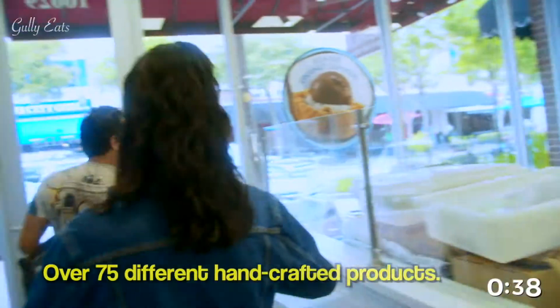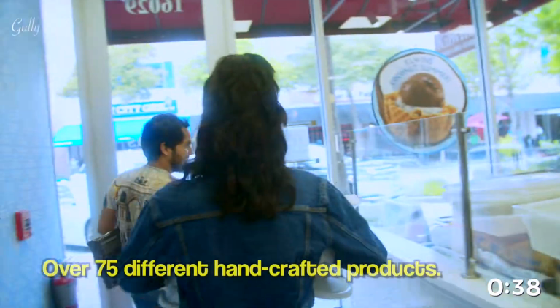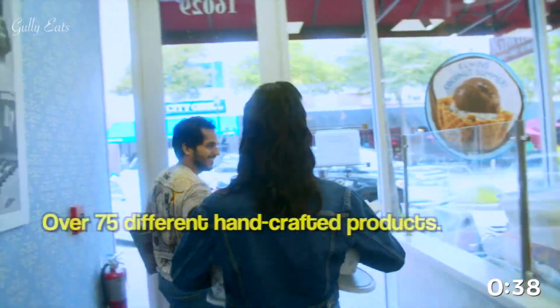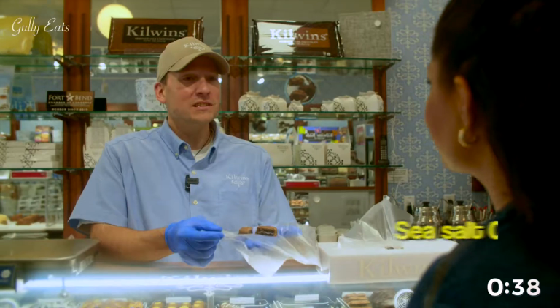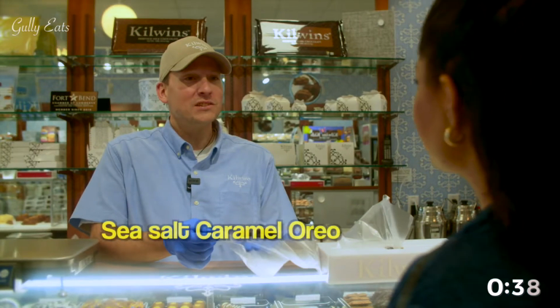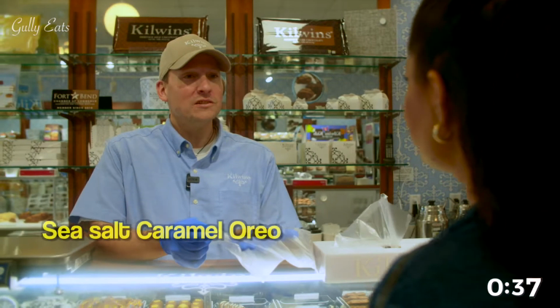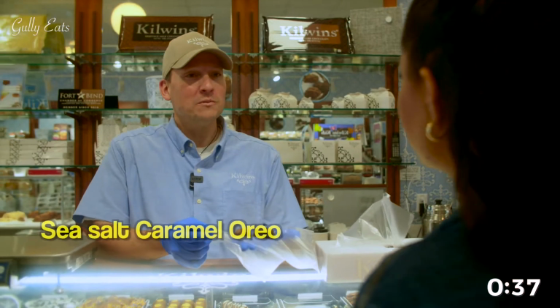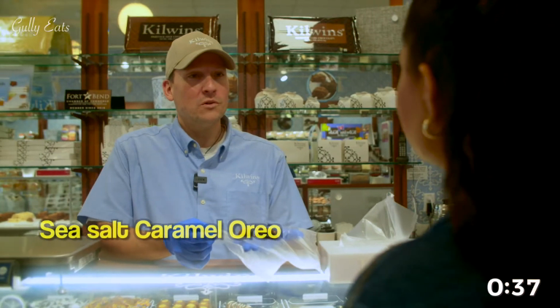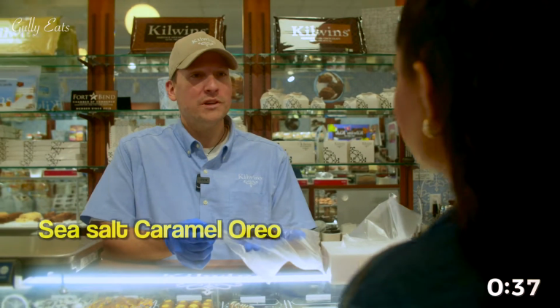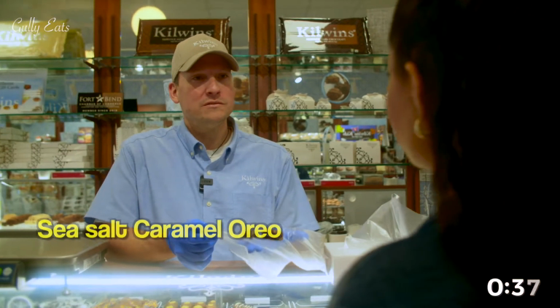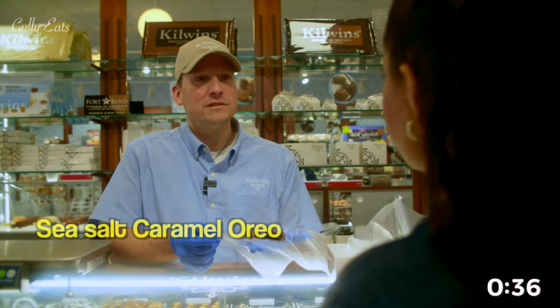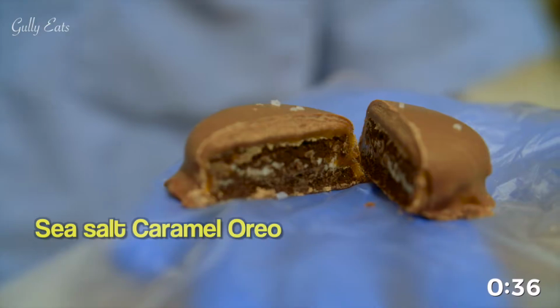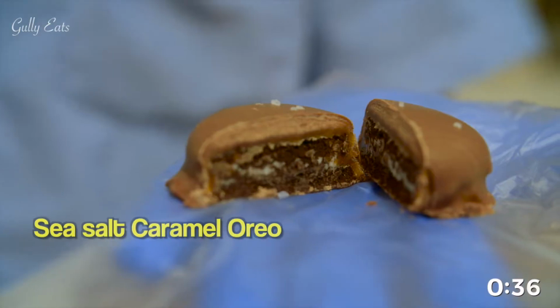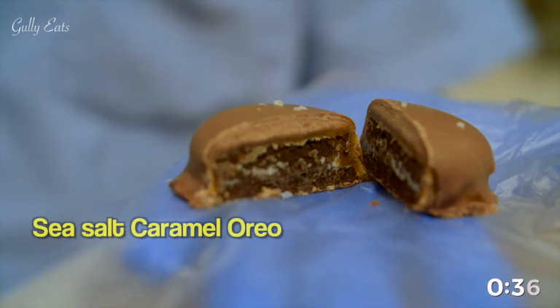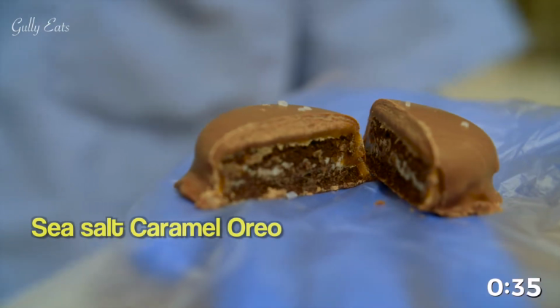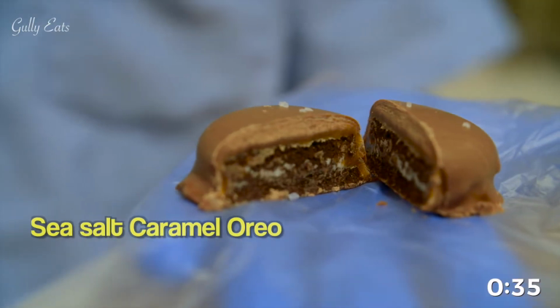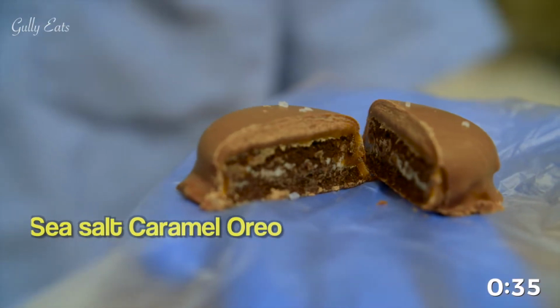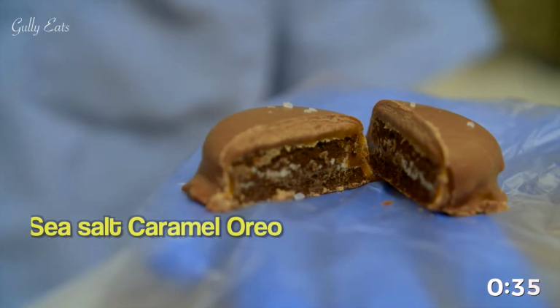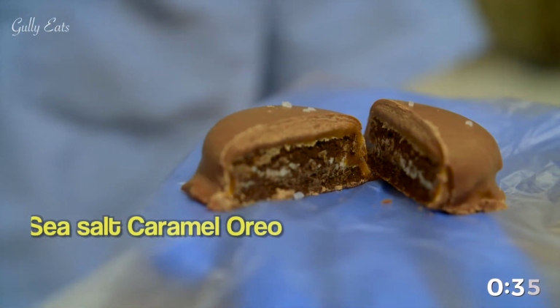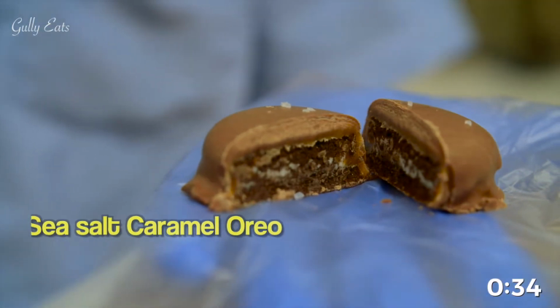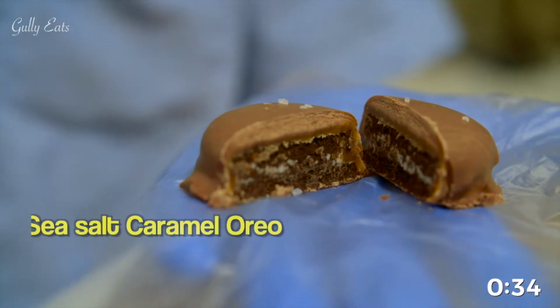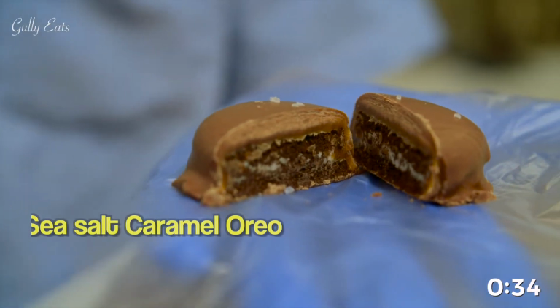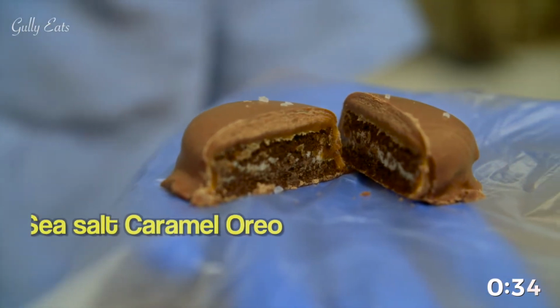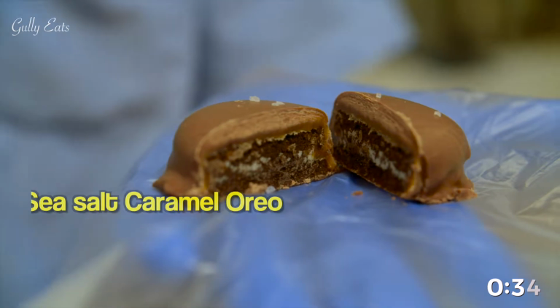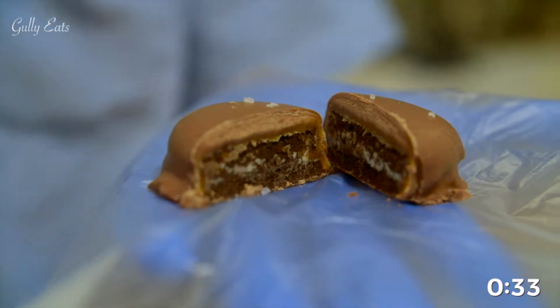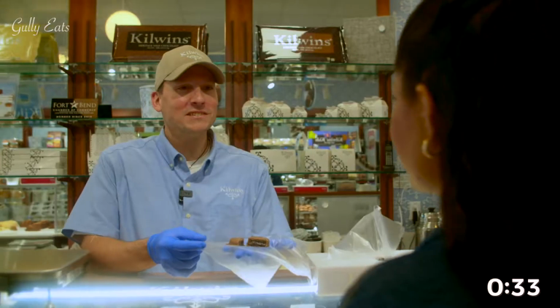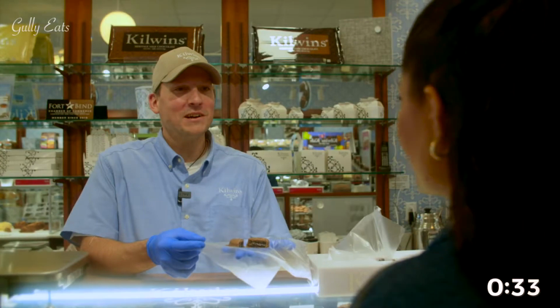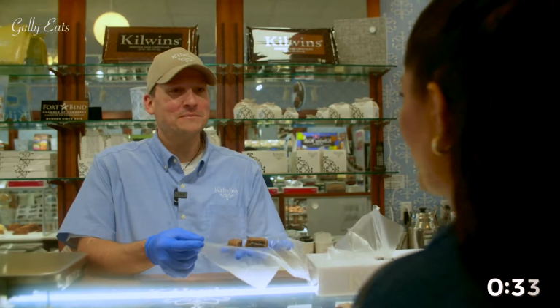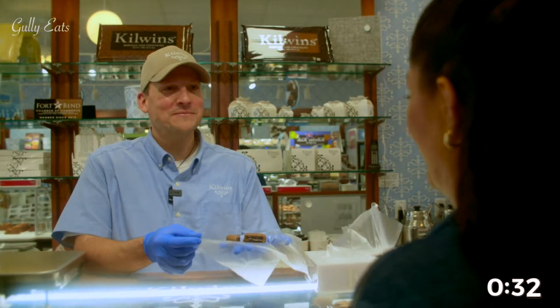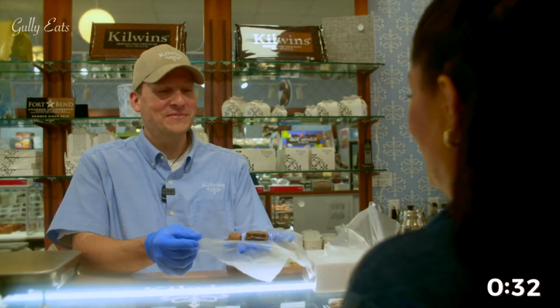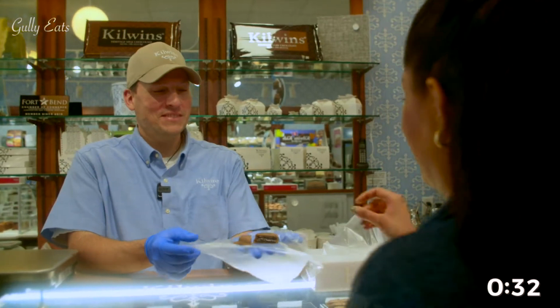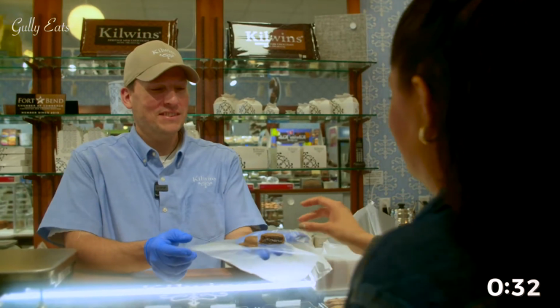This is a sea salt caramel Oreo. It's an Oreo covered in caramel, covered in chocolate, with sea salt on top. Yum.